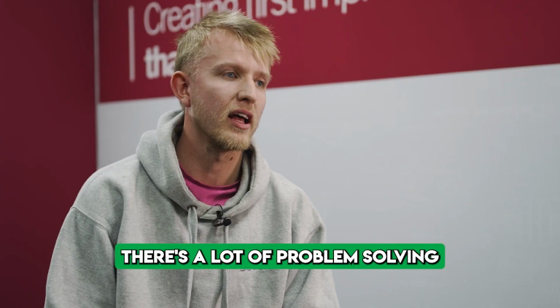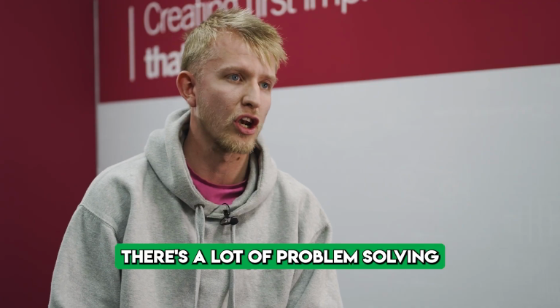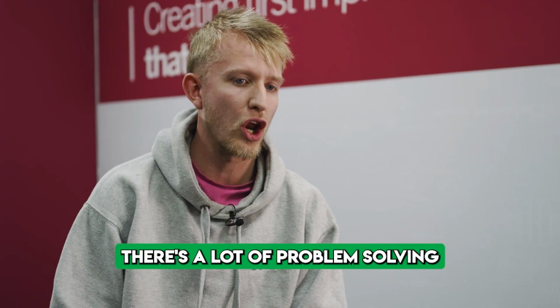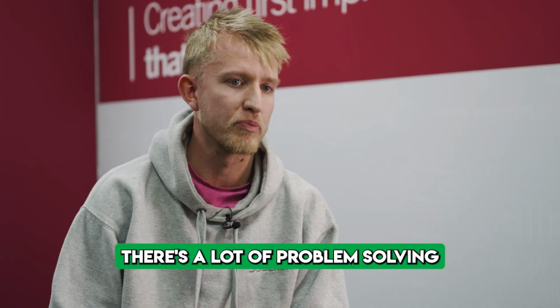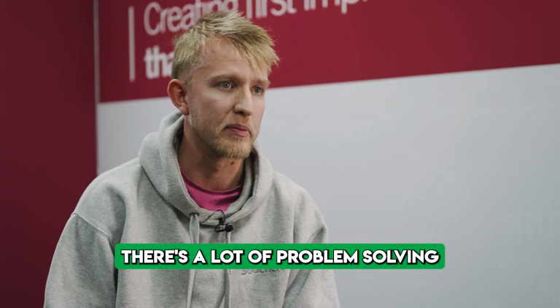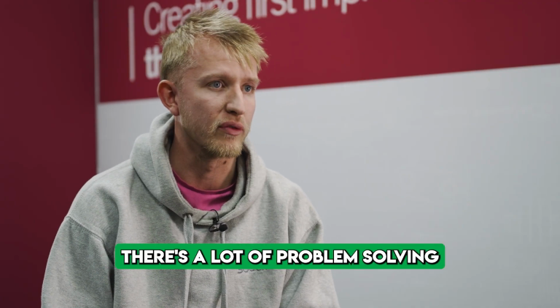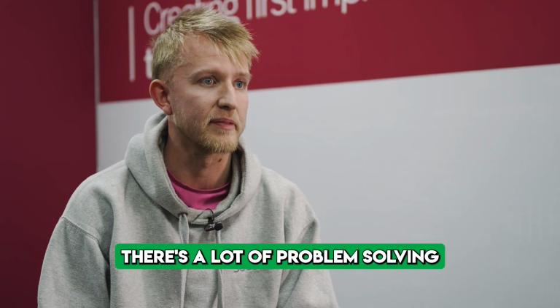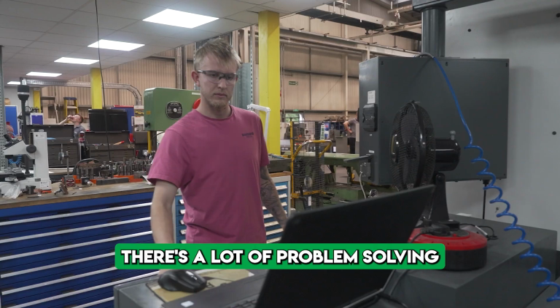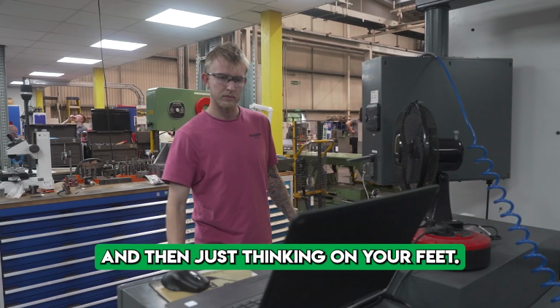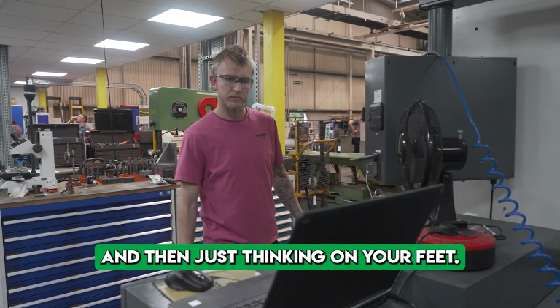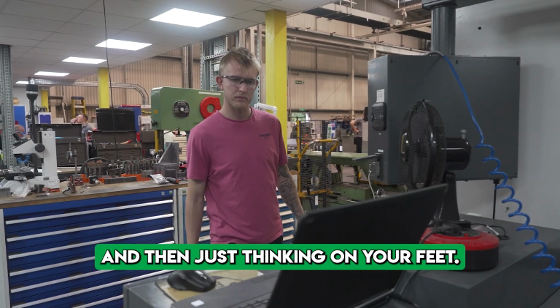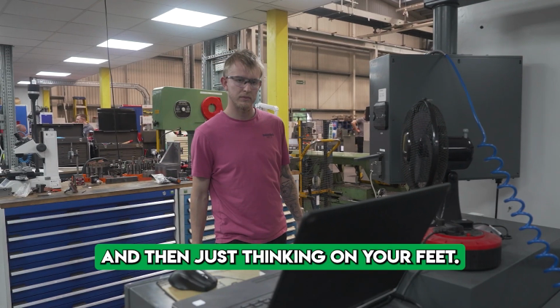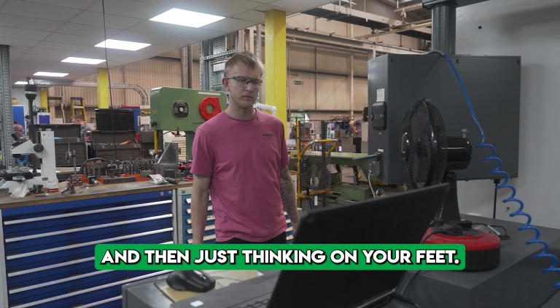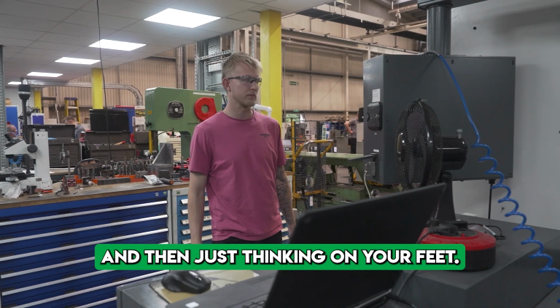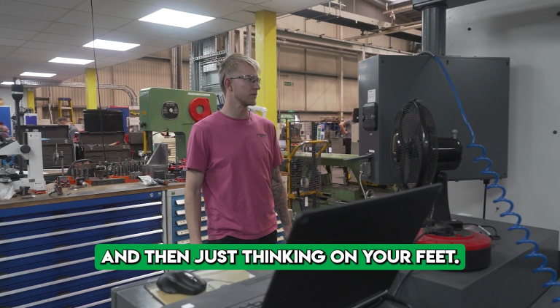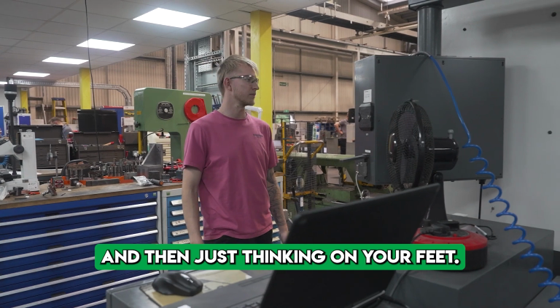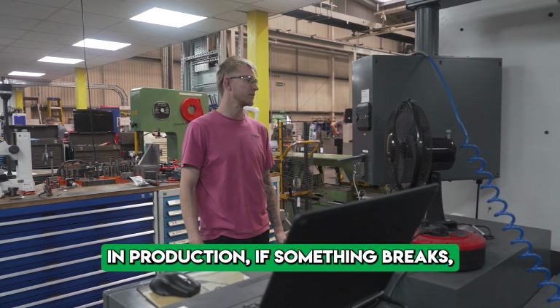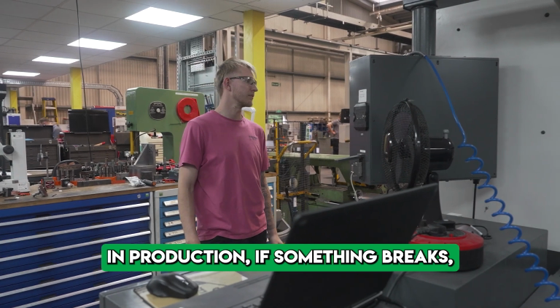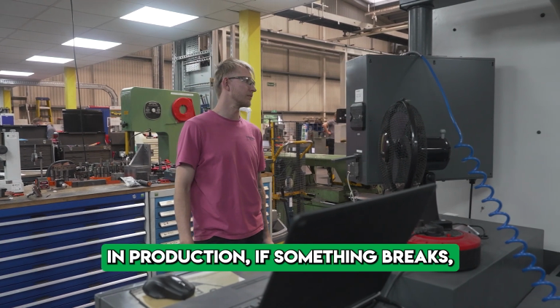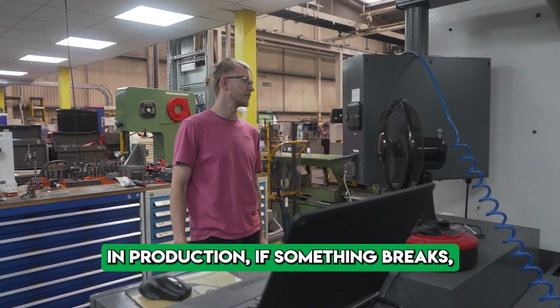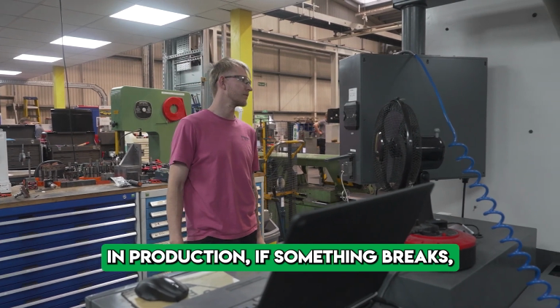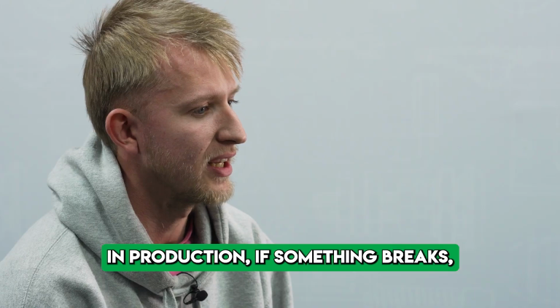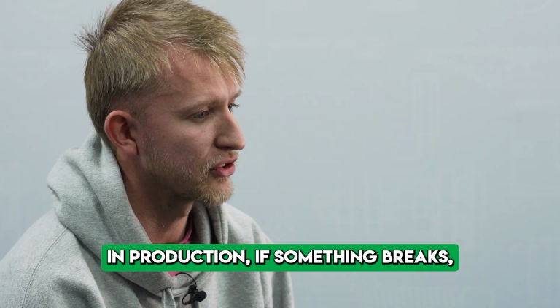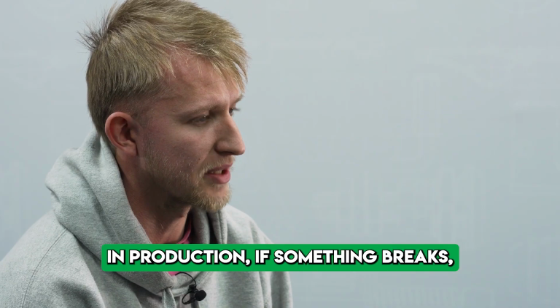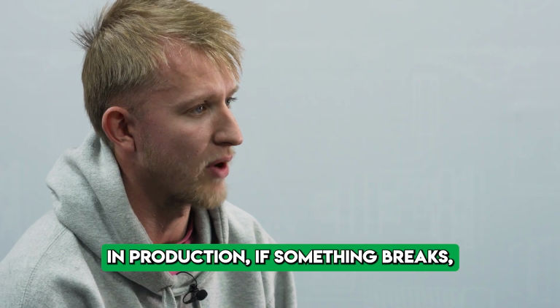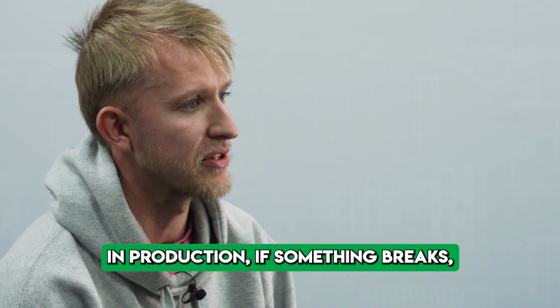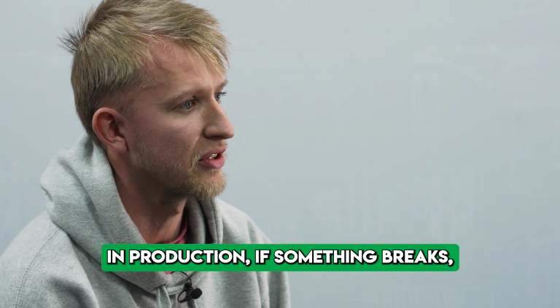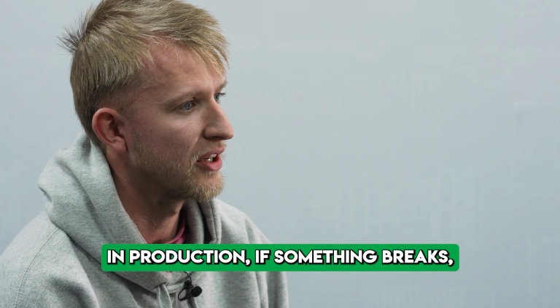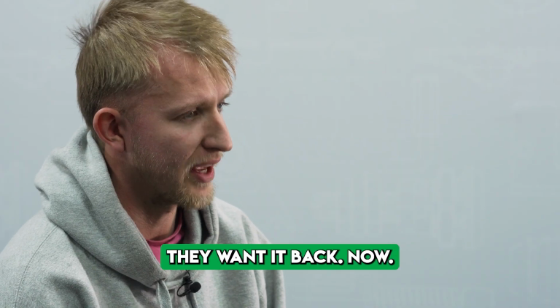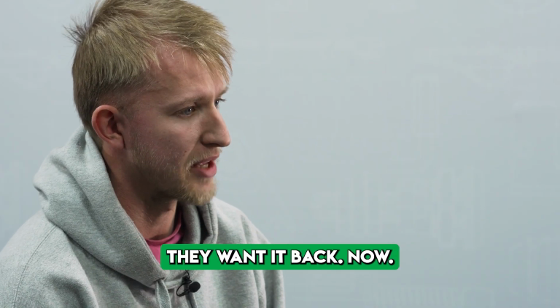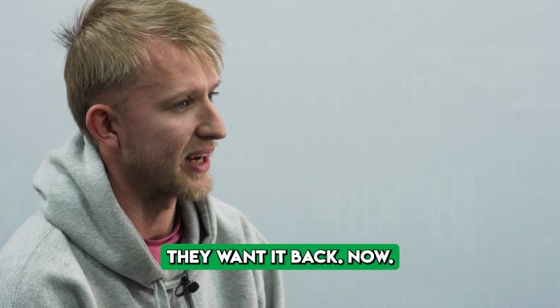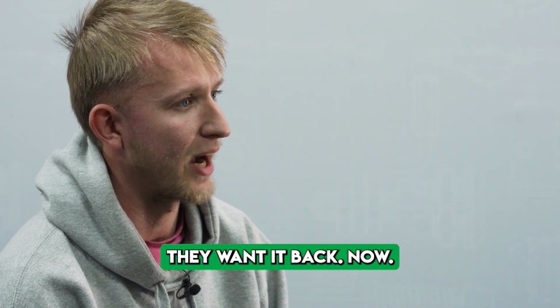There's a lot of problem-solving and thinking on your feet. In production, if something breaks, they want it back now.